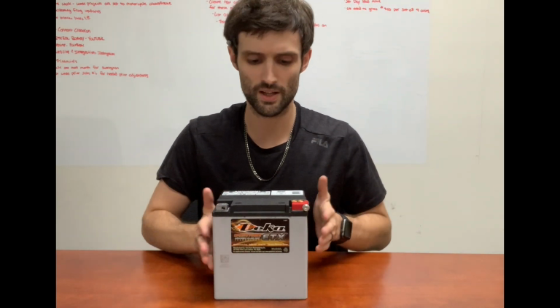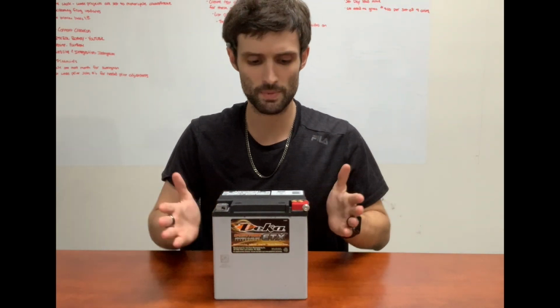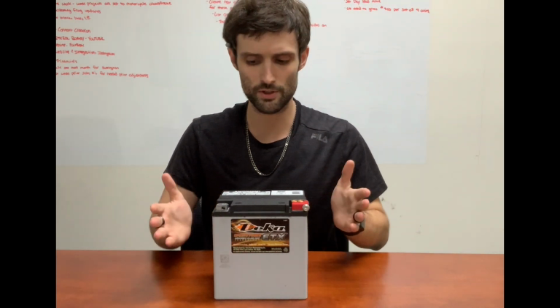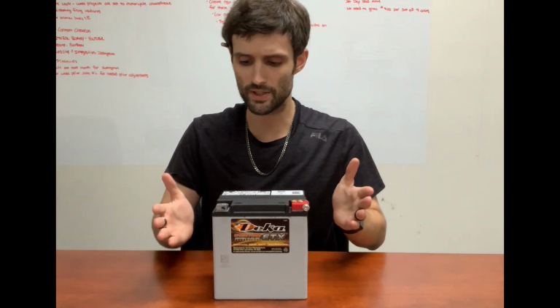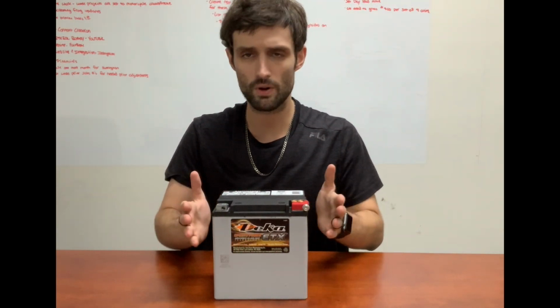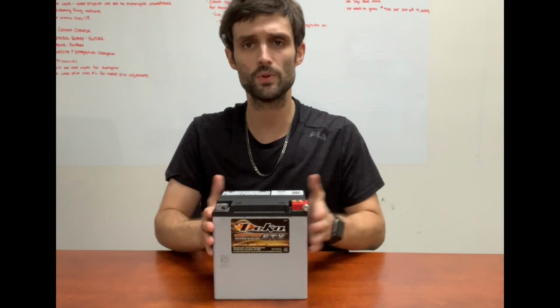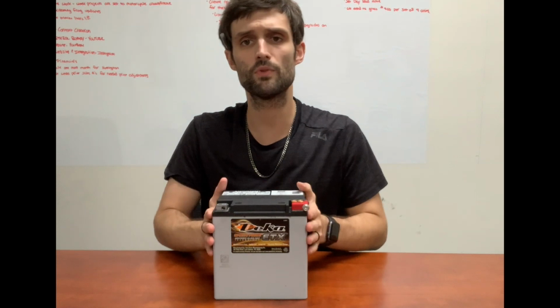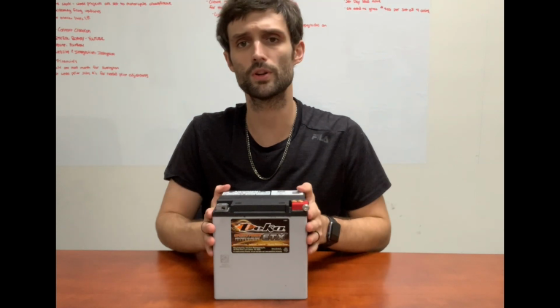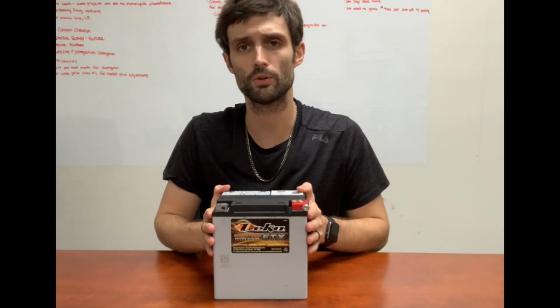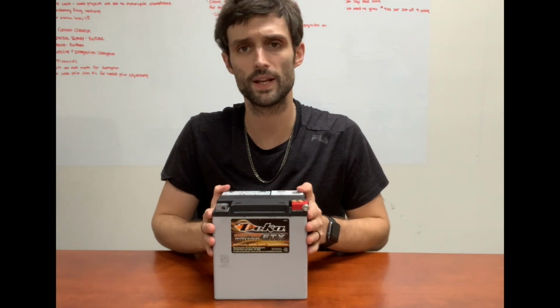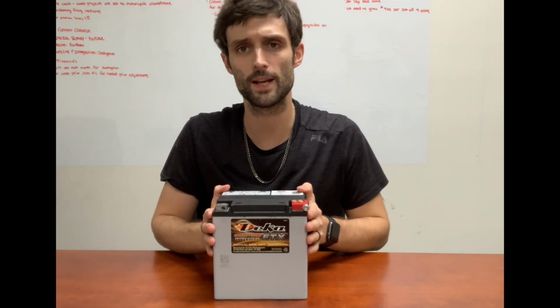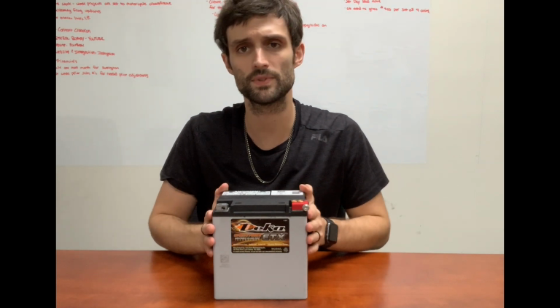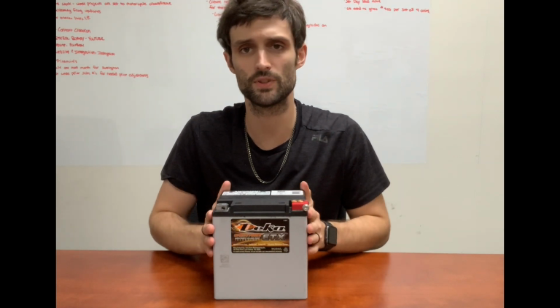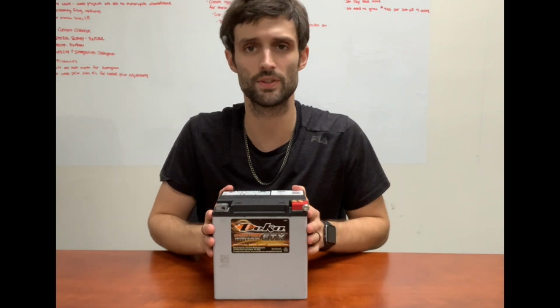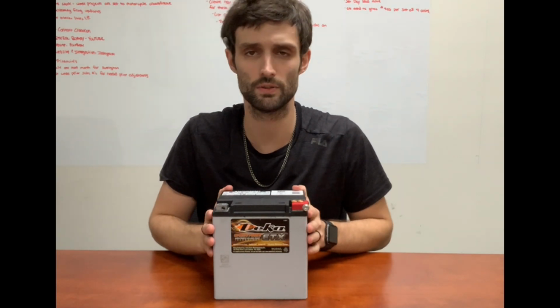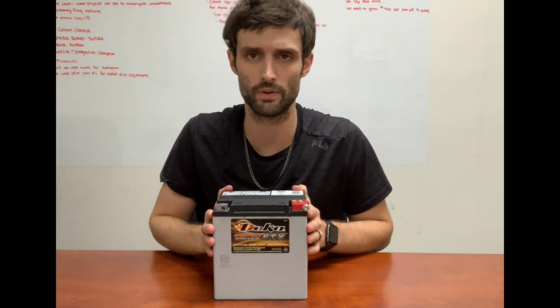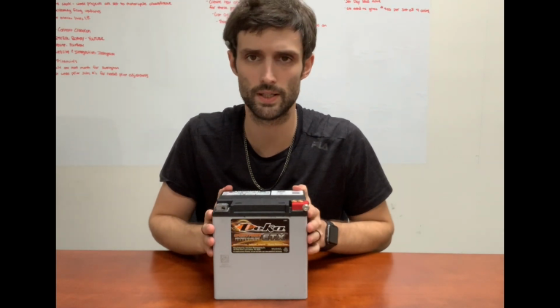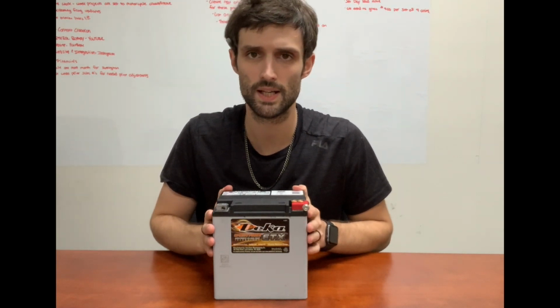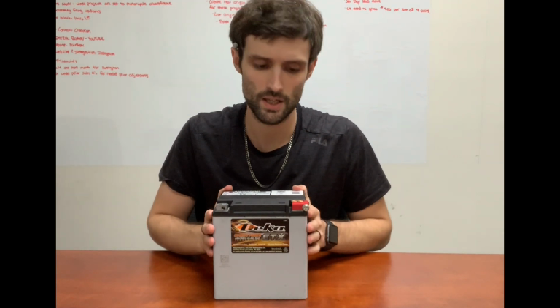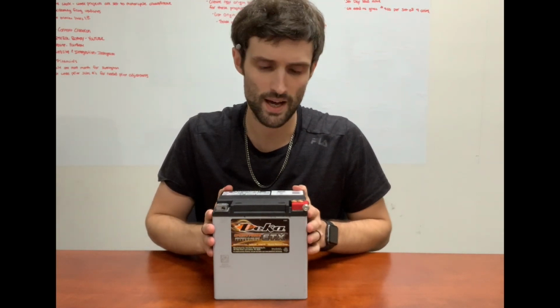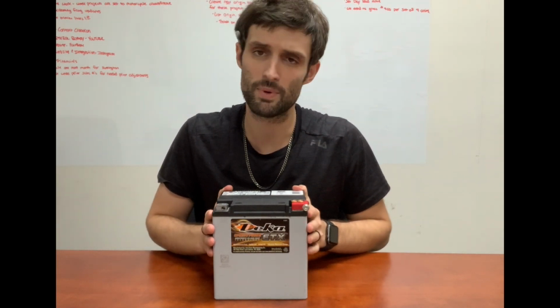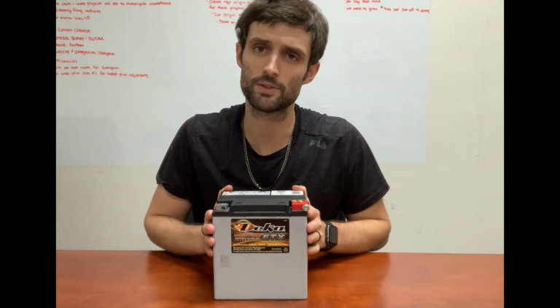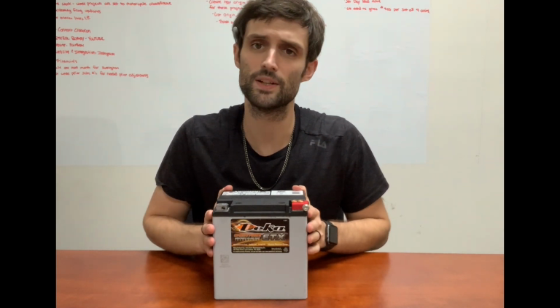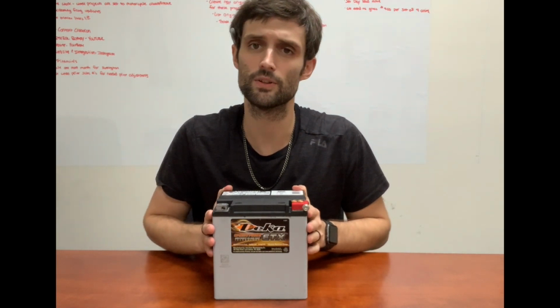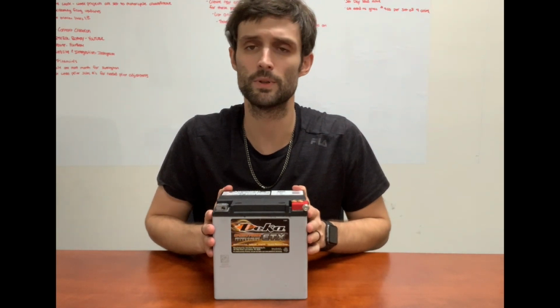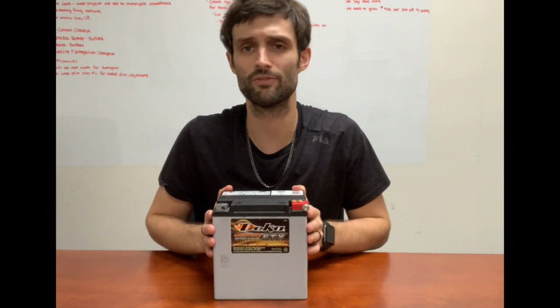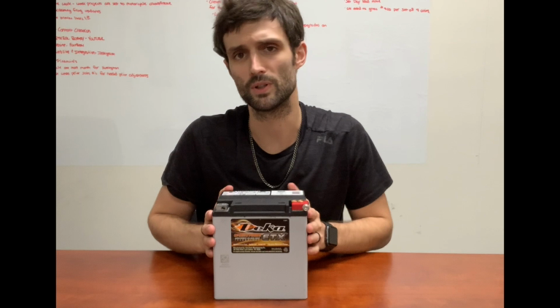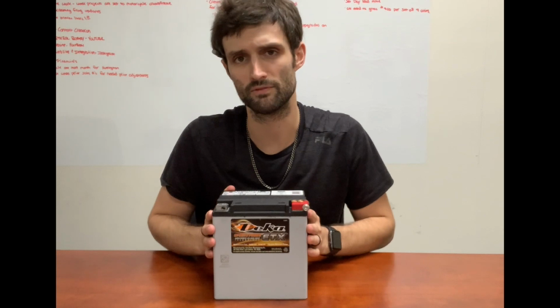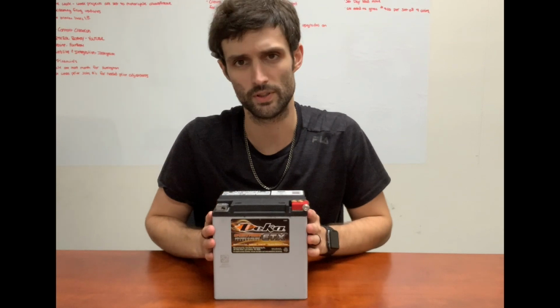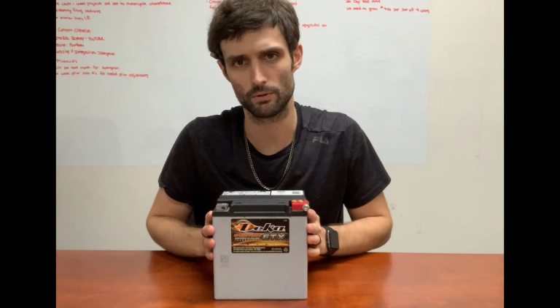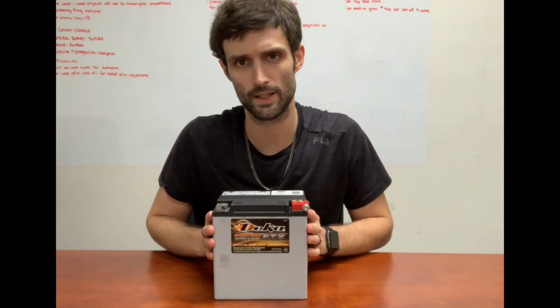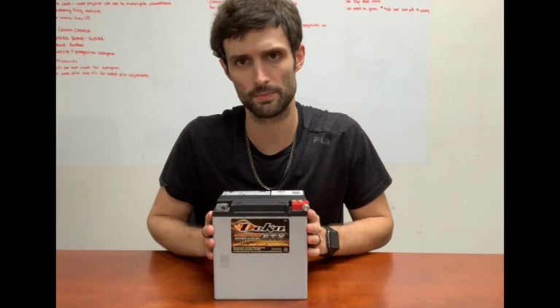This battery is rated at 12 volts, 400 cold cranking amps, which is a conservative rating. Out of the box, brand new, they're going to be about 450 cold cranking amps.